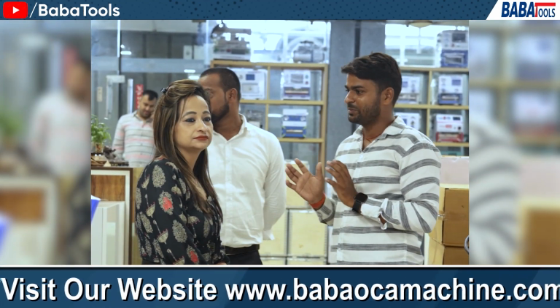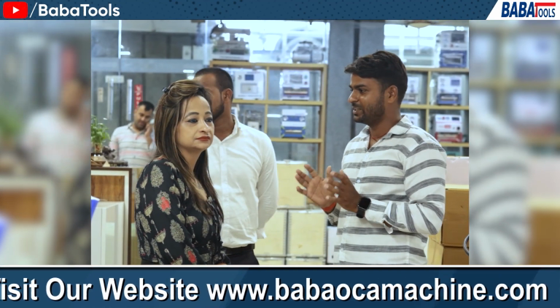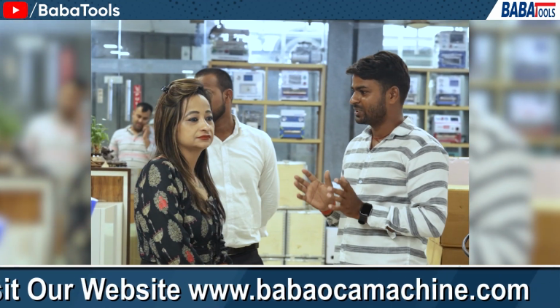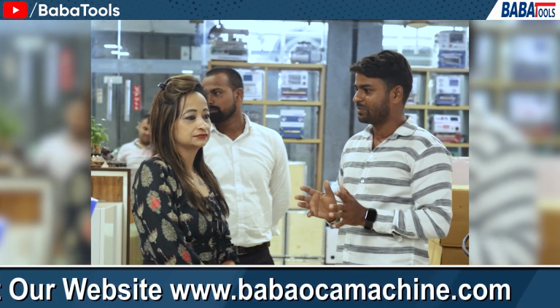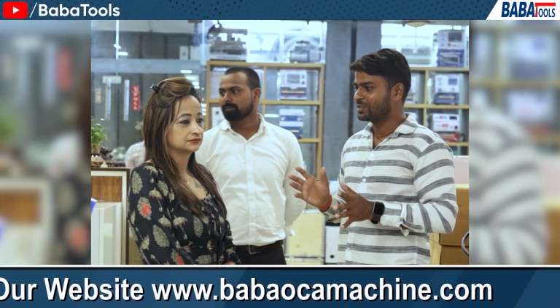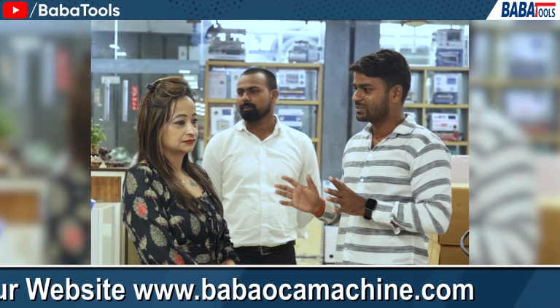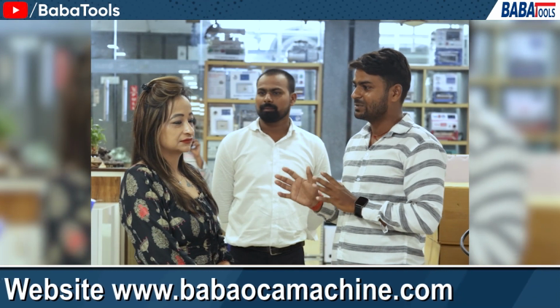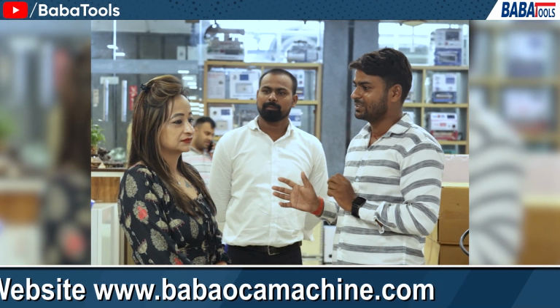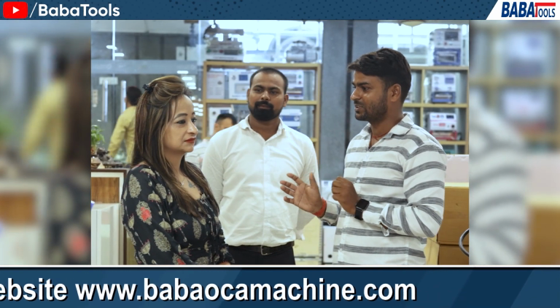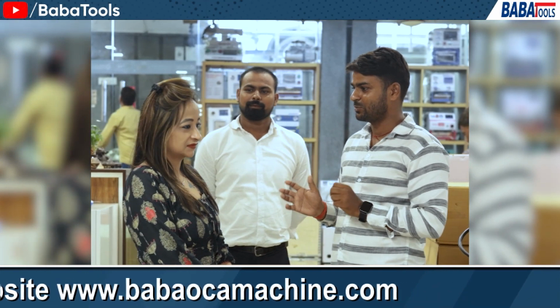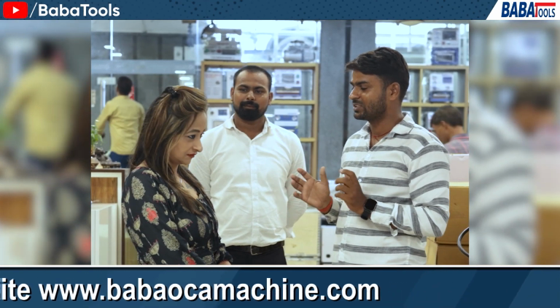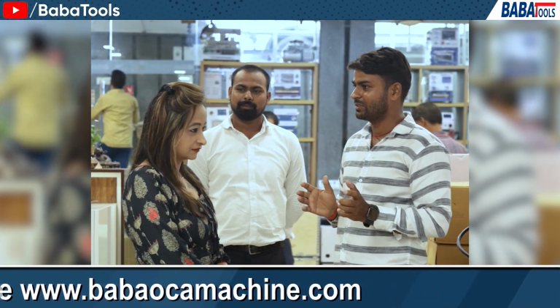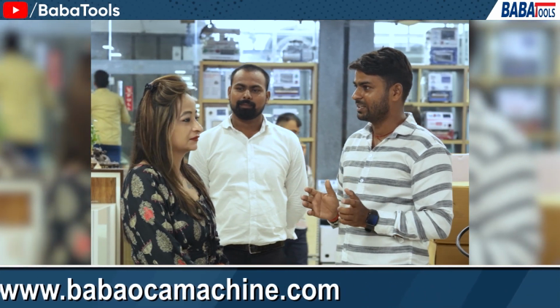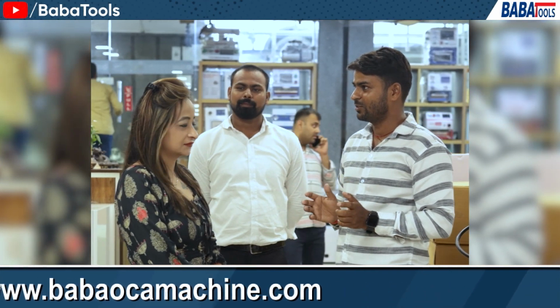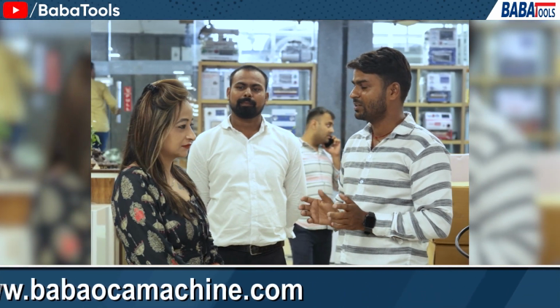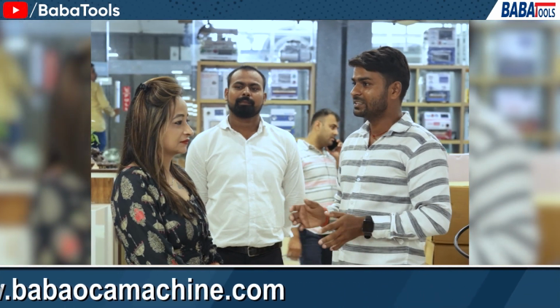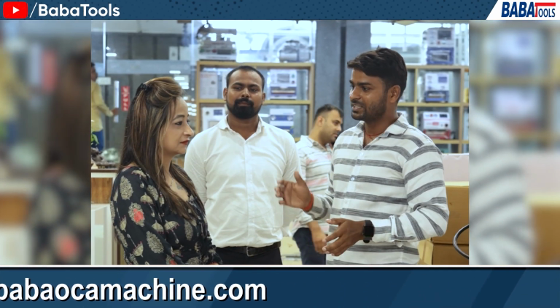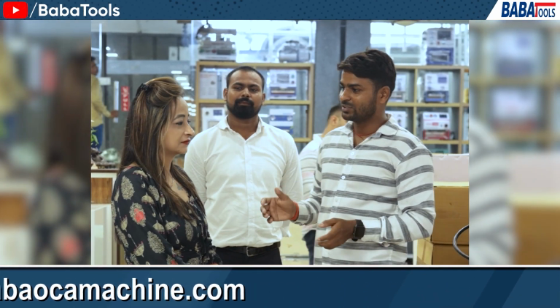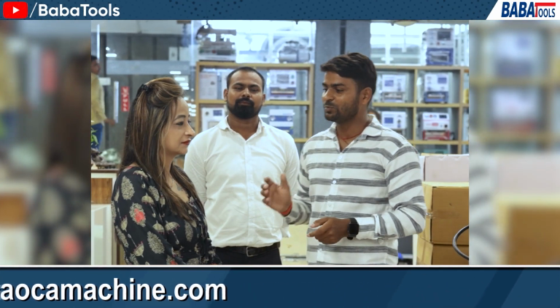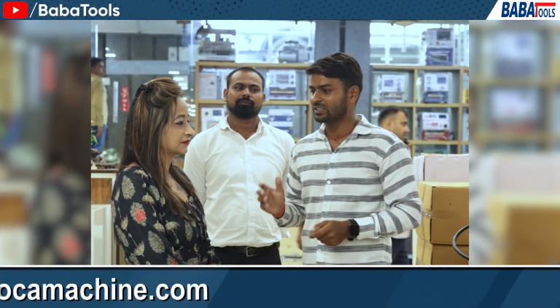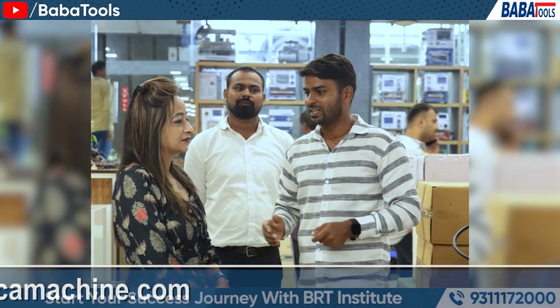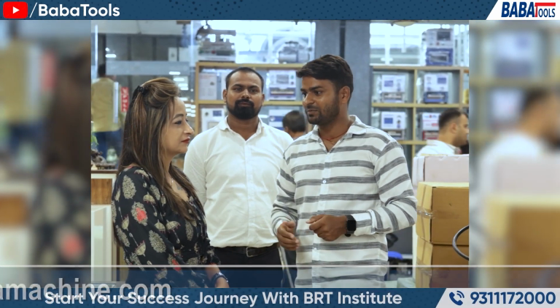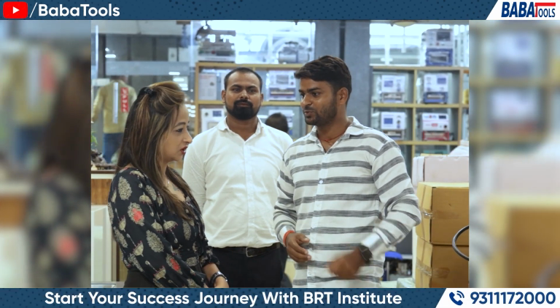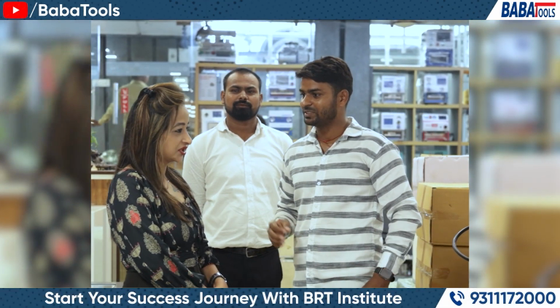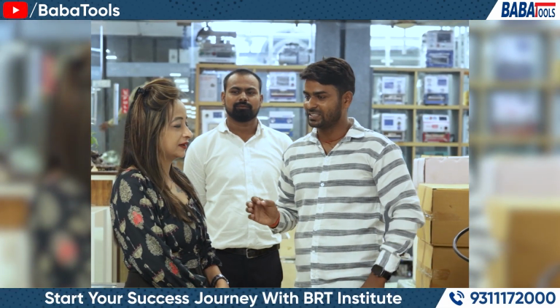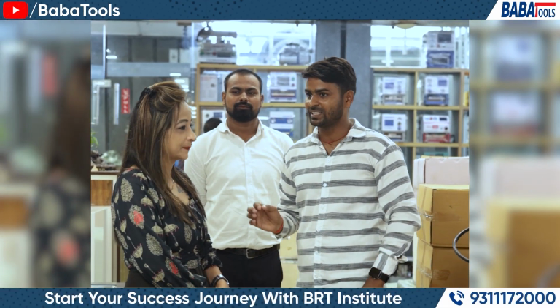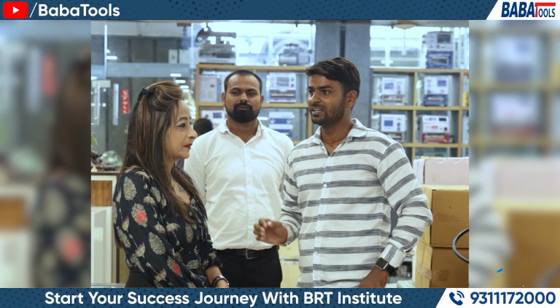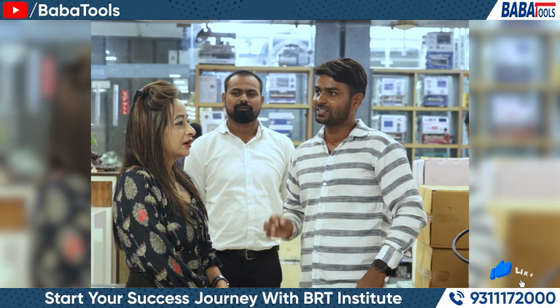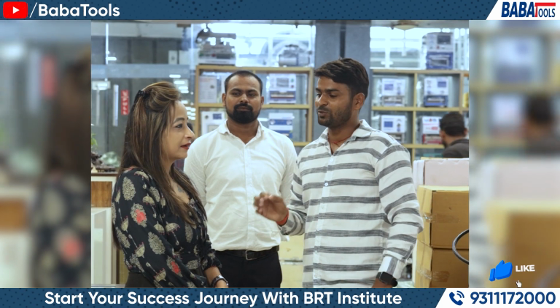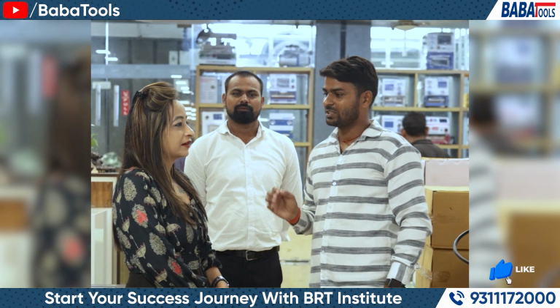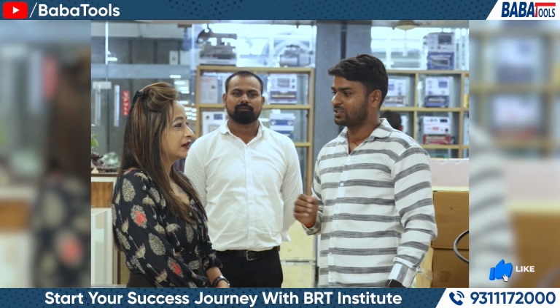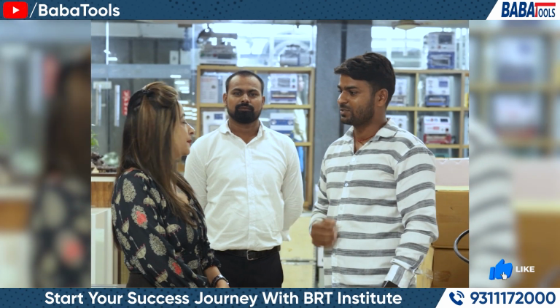We have used Baba Tools and tried a lot of machines. The response from this machine is very good — it is really very good.